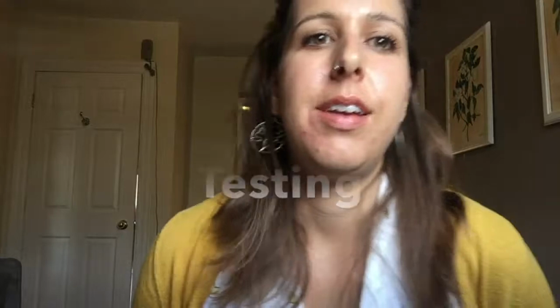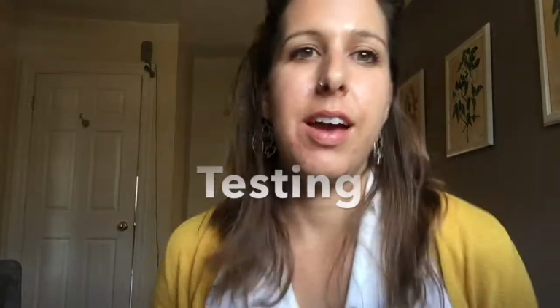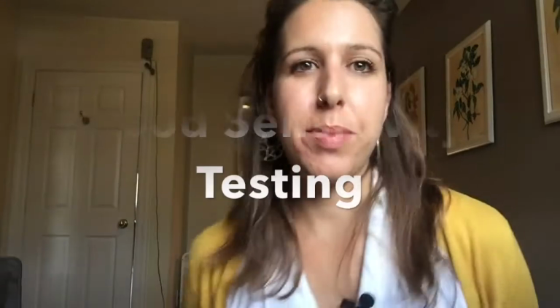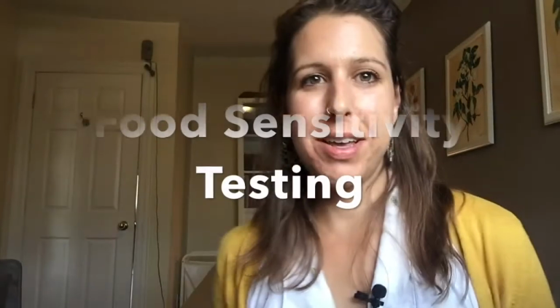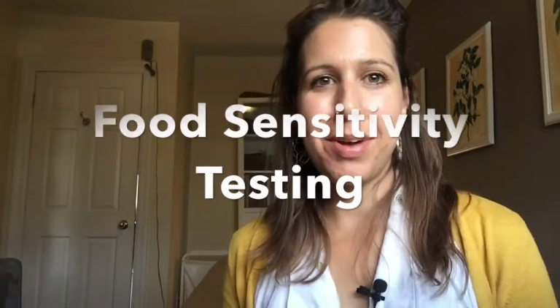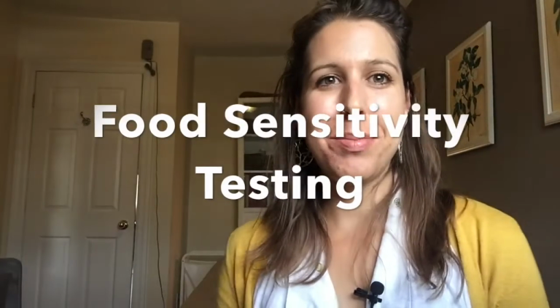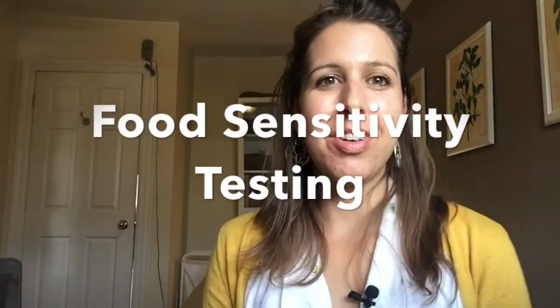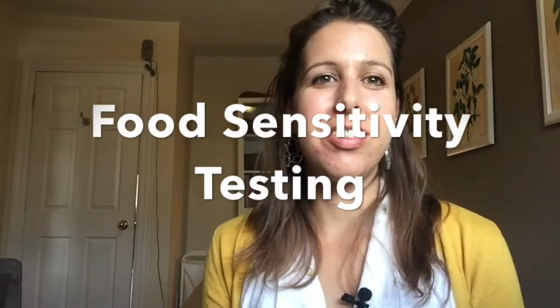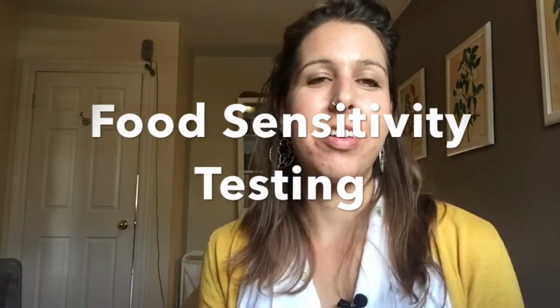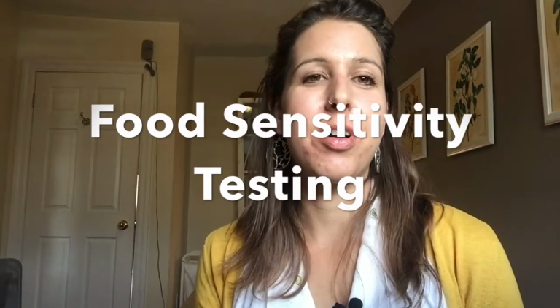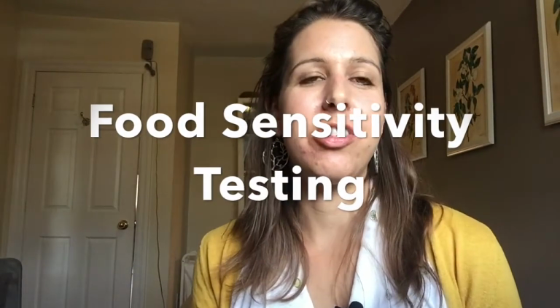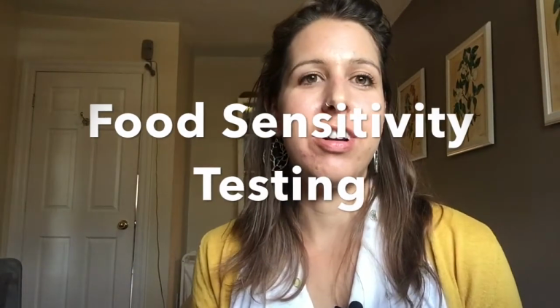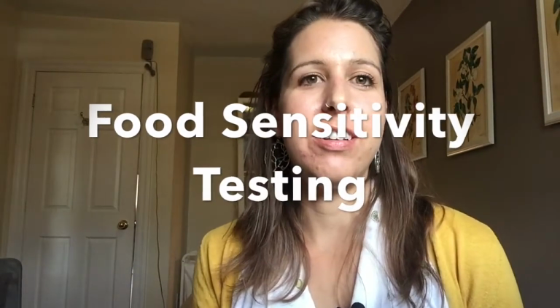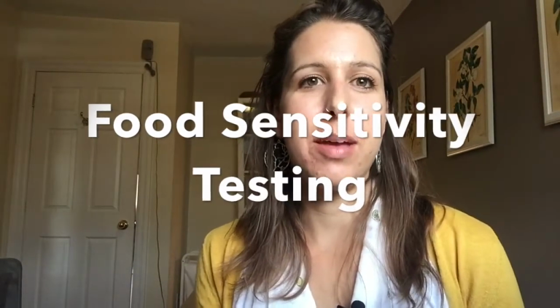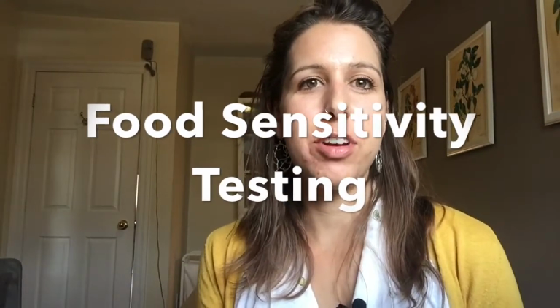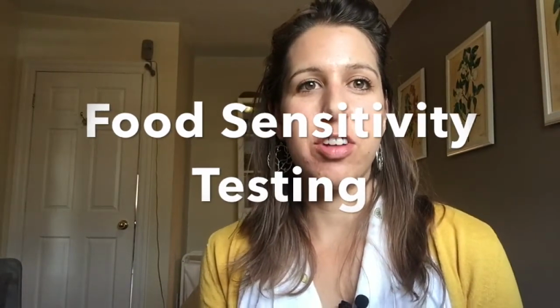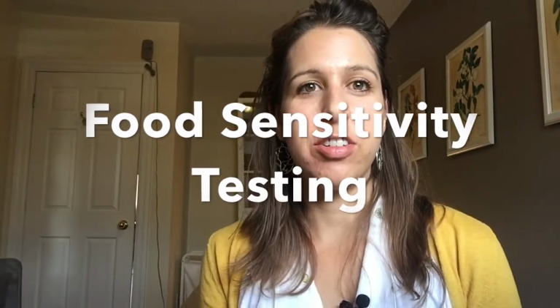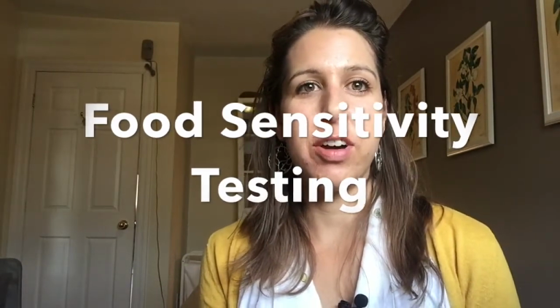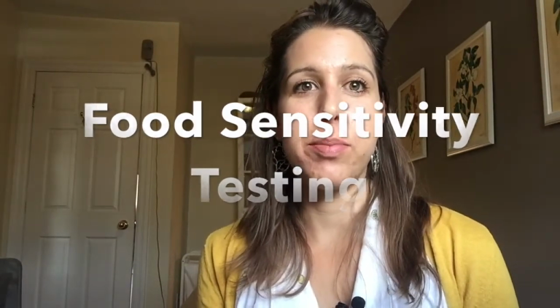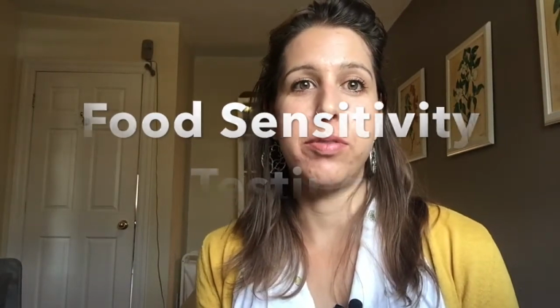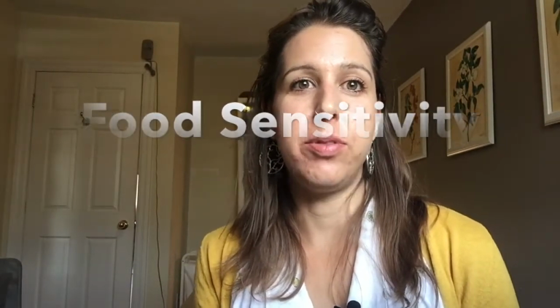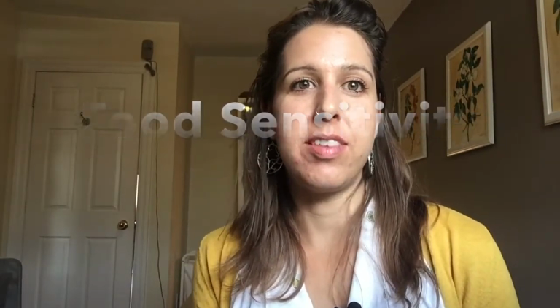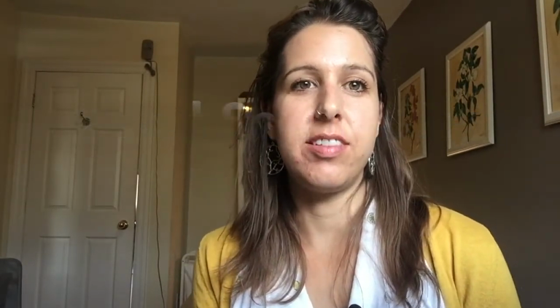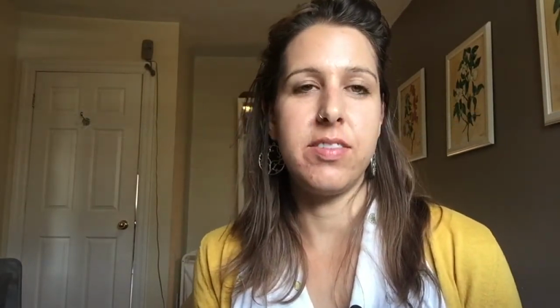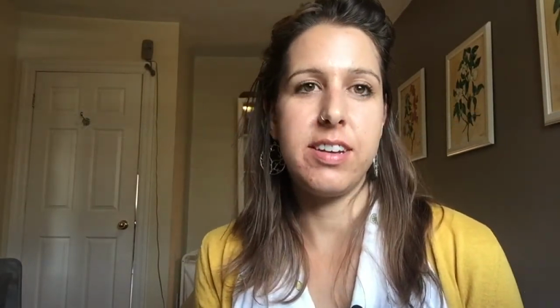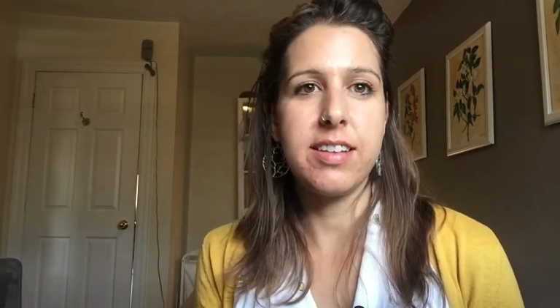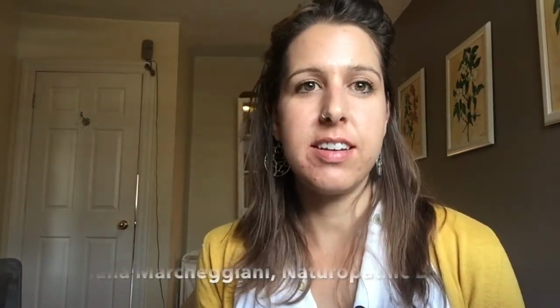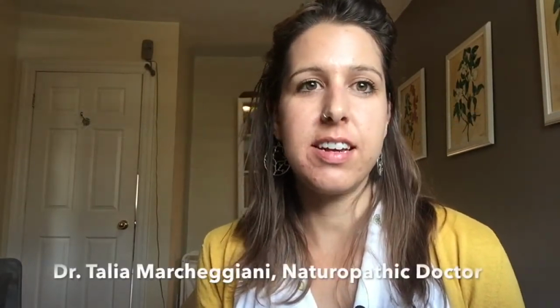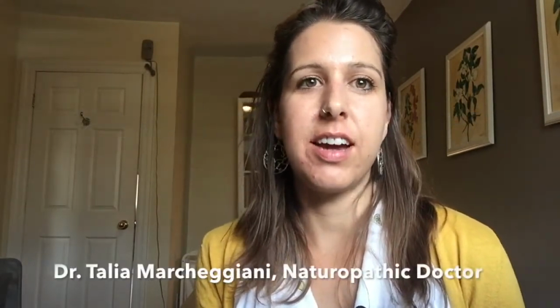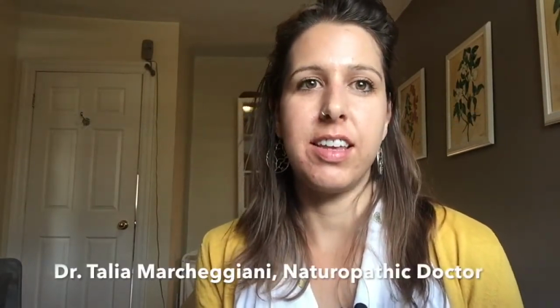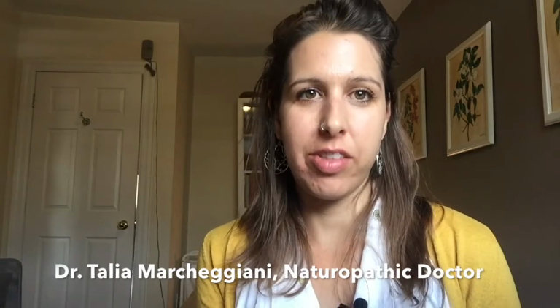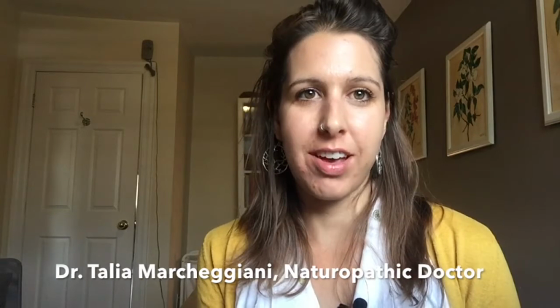Hi everybody, my name is Dr. Talia Markajani and today I'm going to talk to you guys about food sensitivity testing and how to heal the gut.